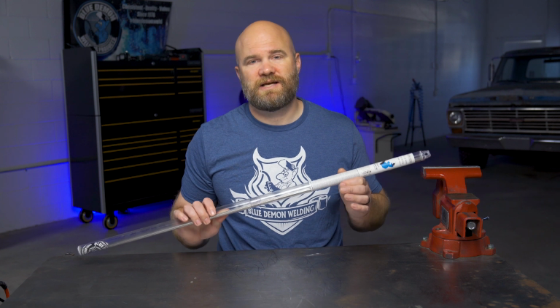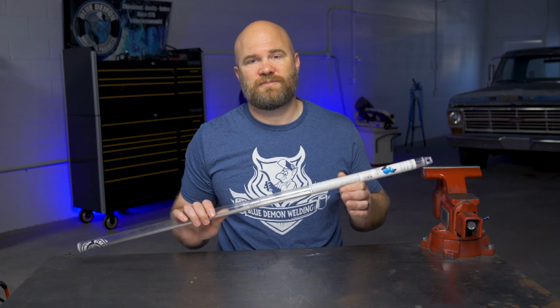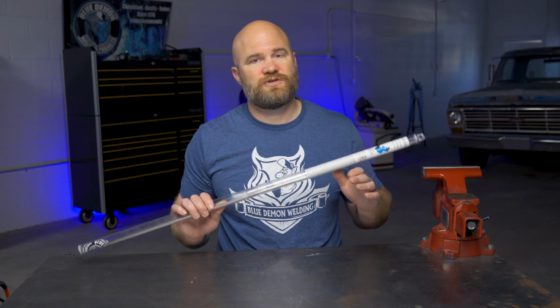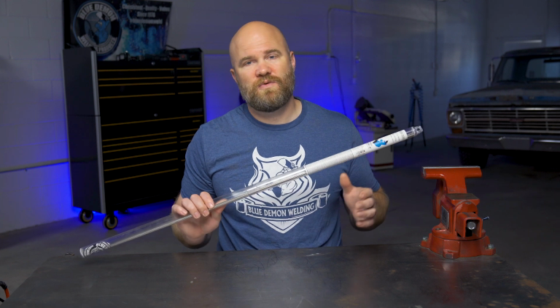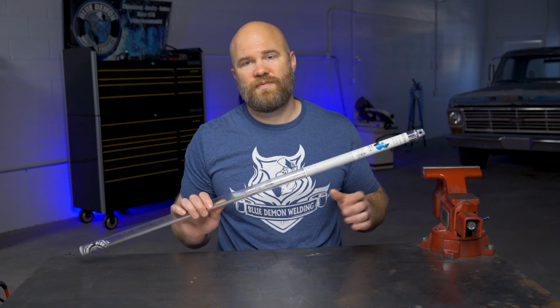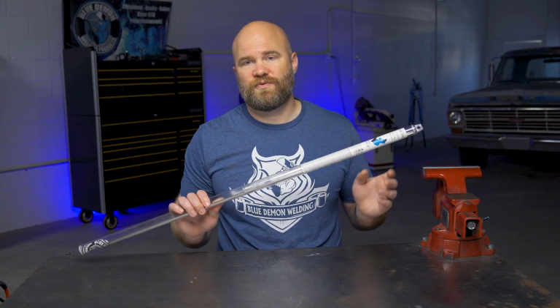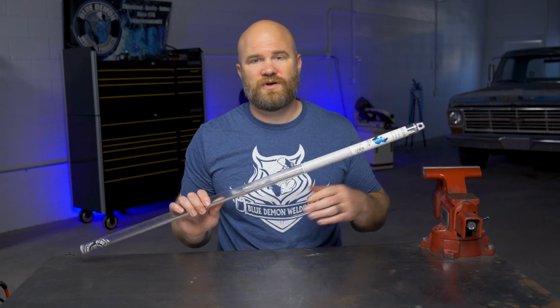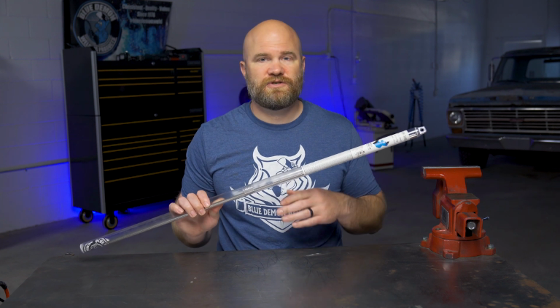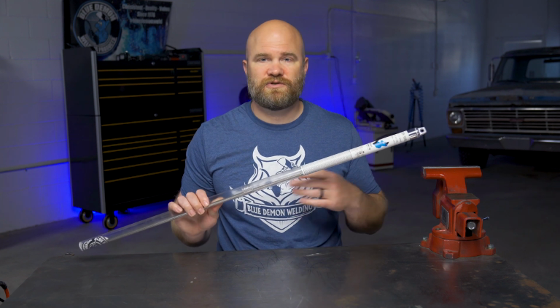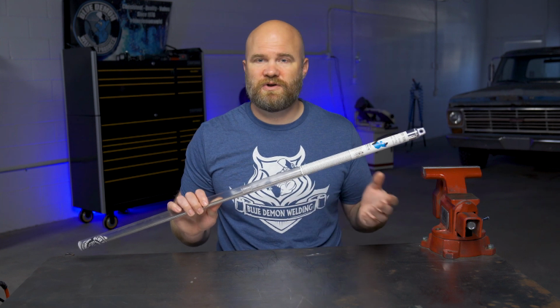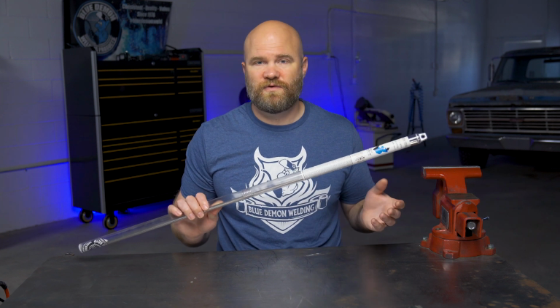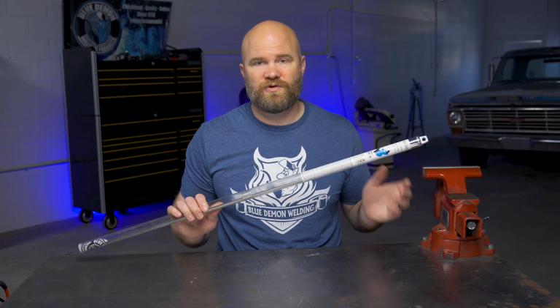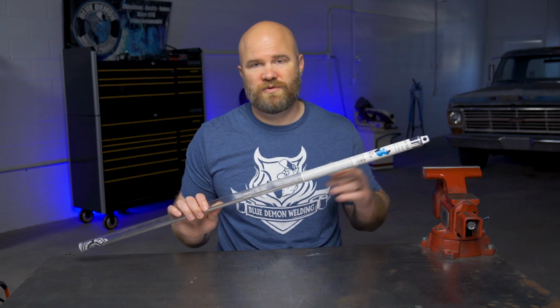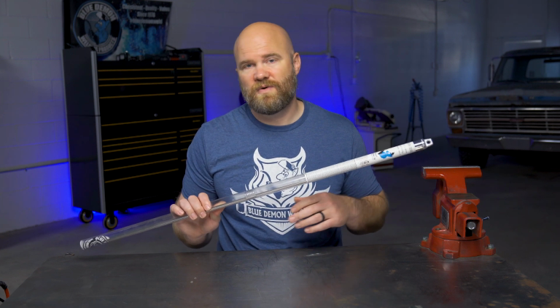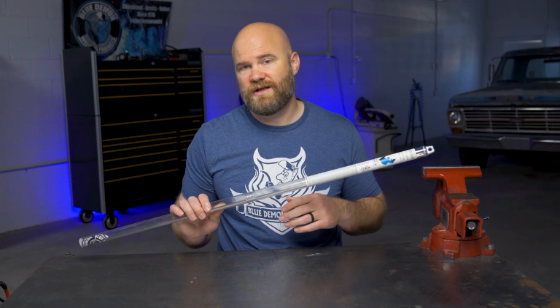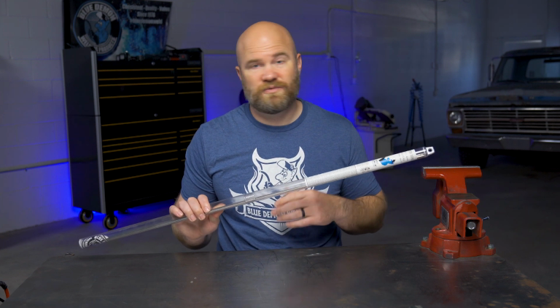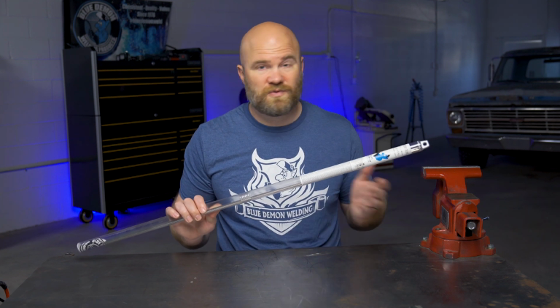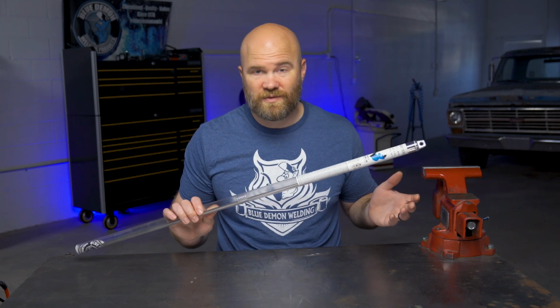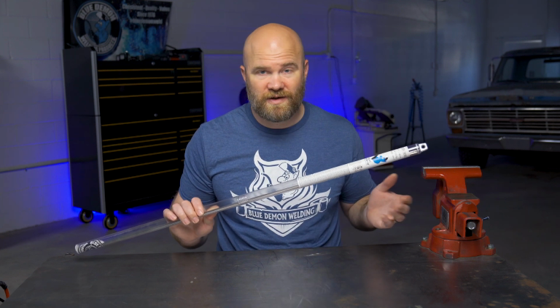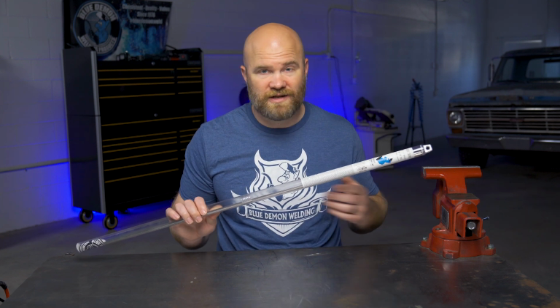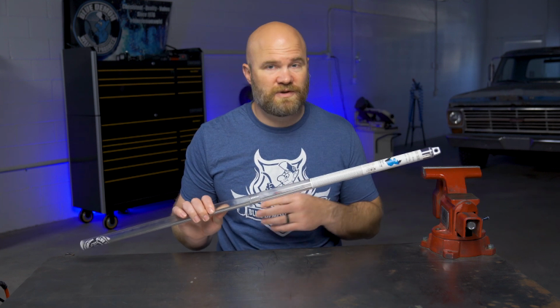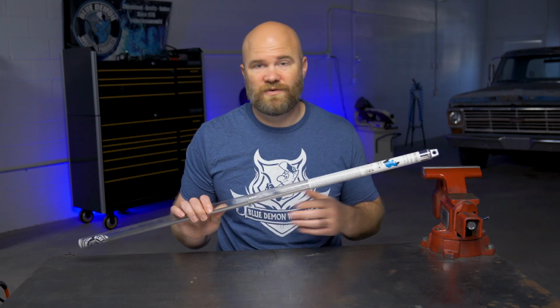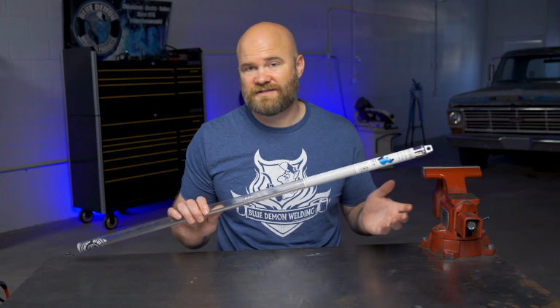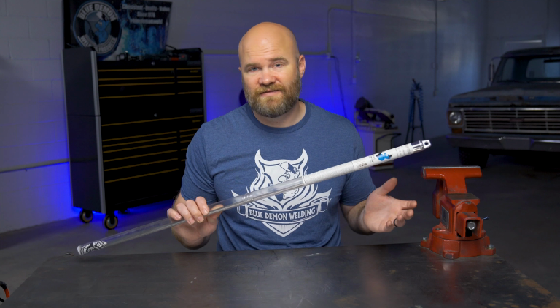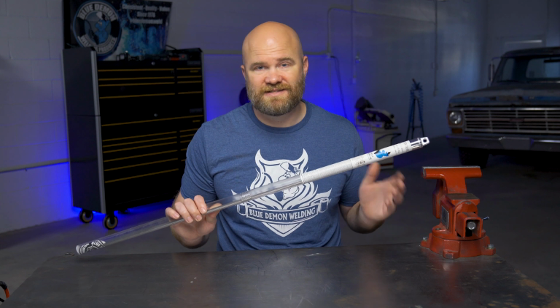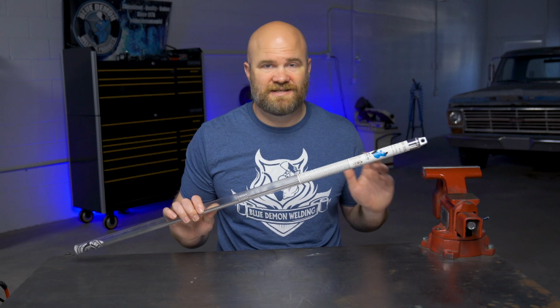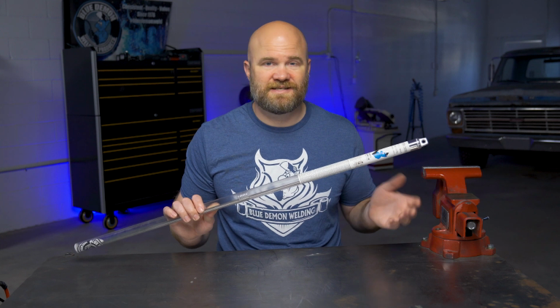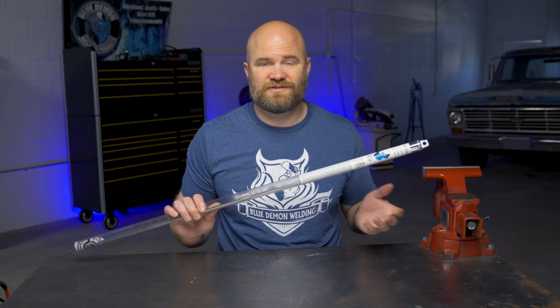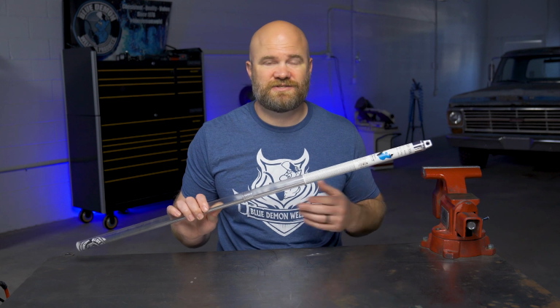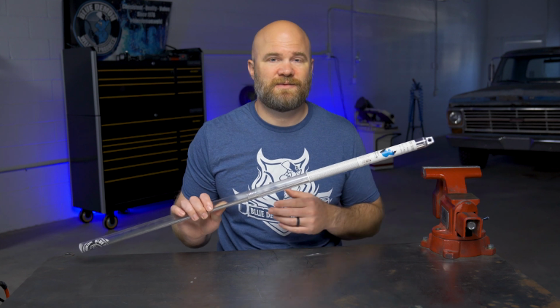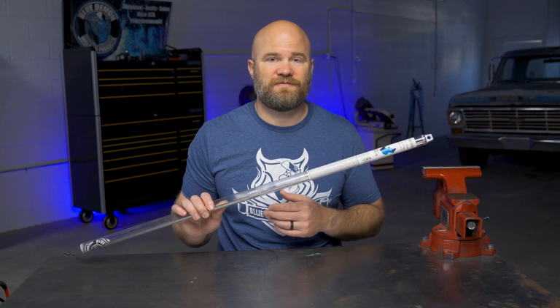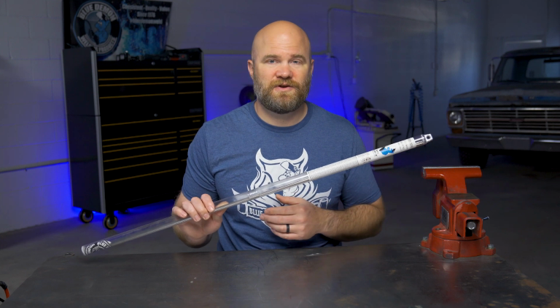types 201, 302, 304, 308, 321, and 347 stainless steels, just to name a few.